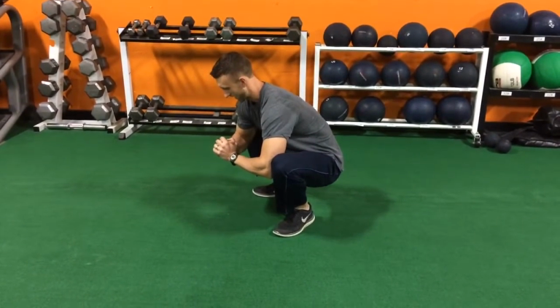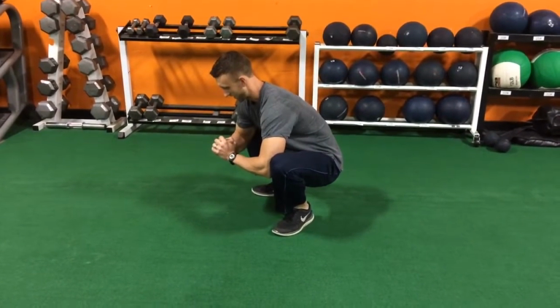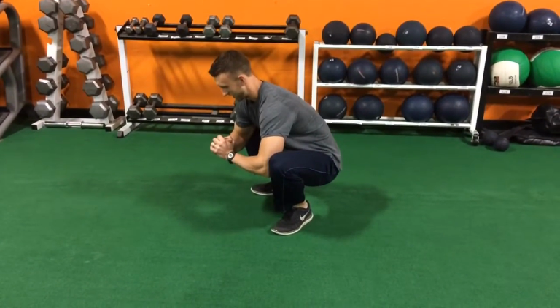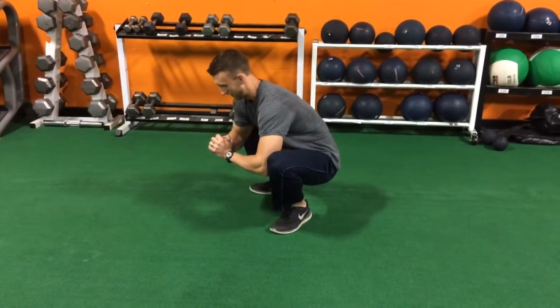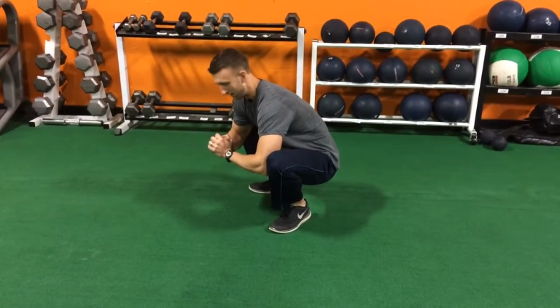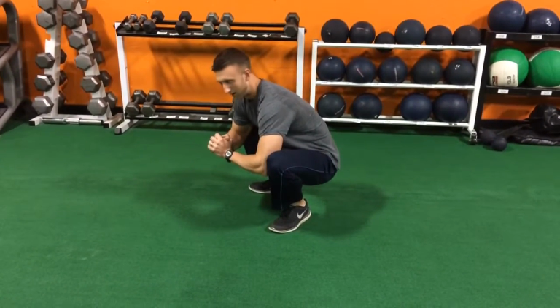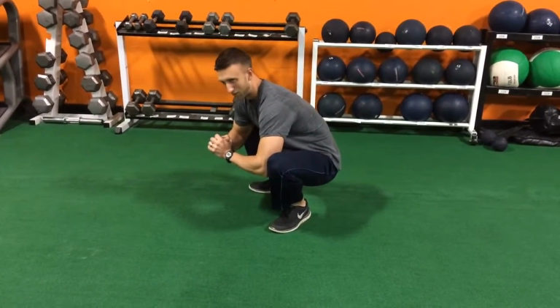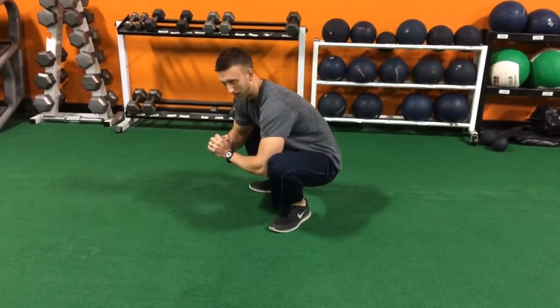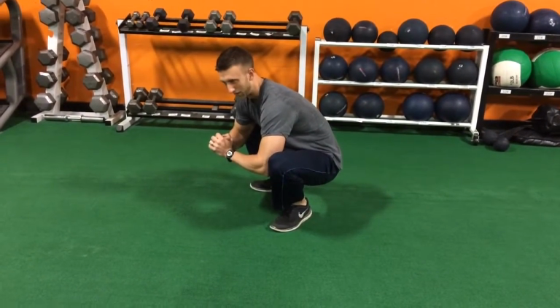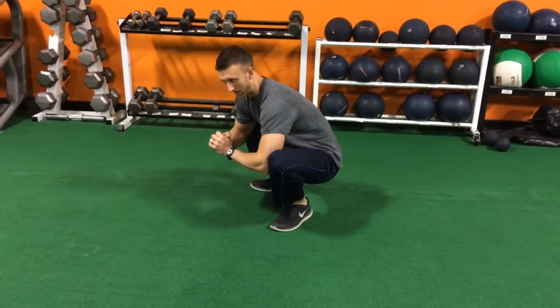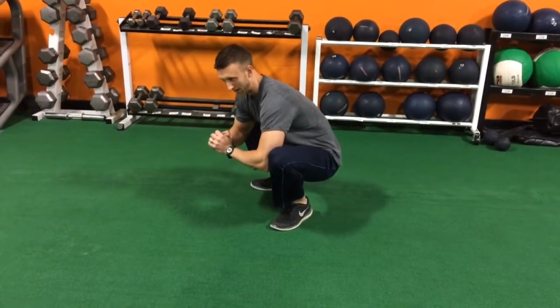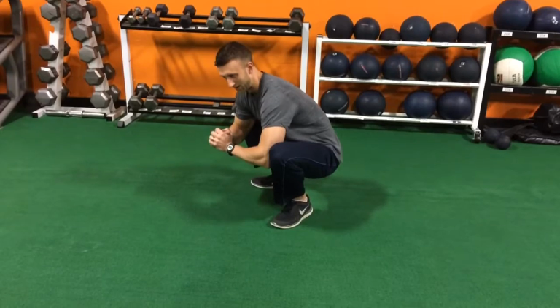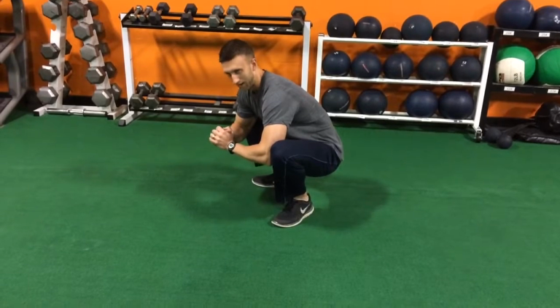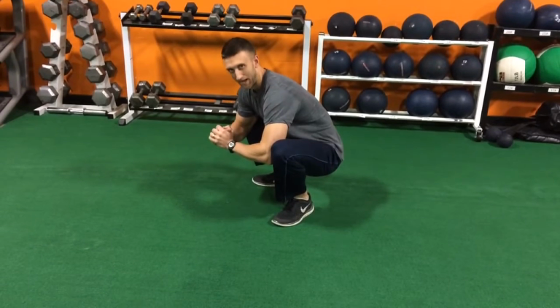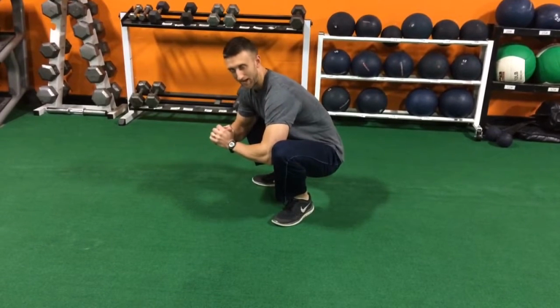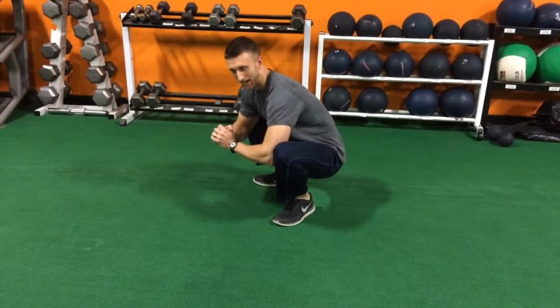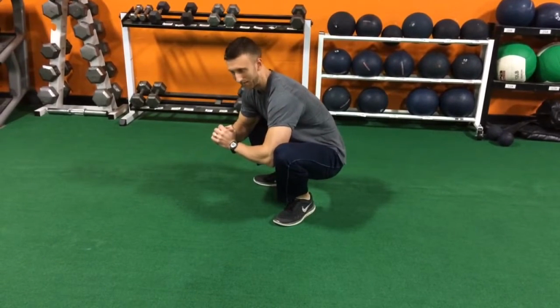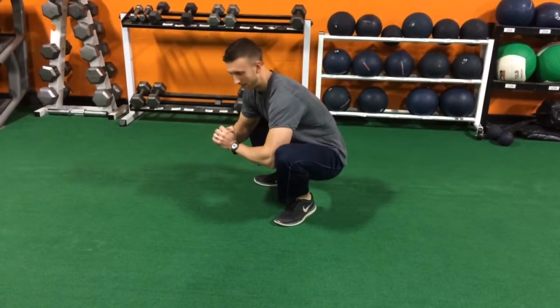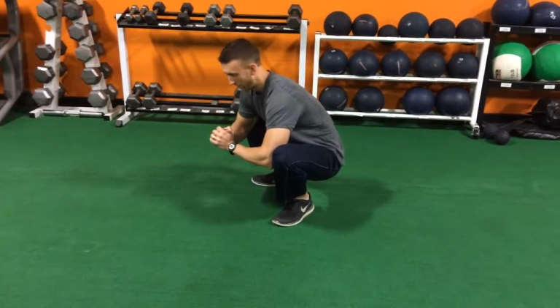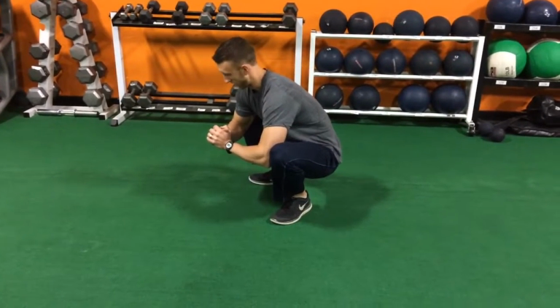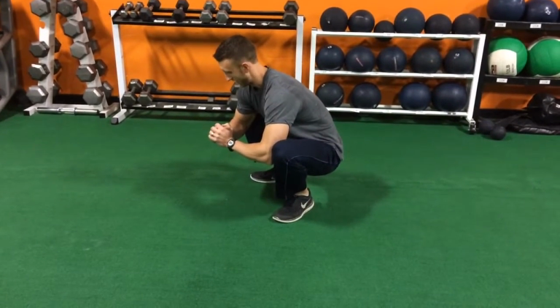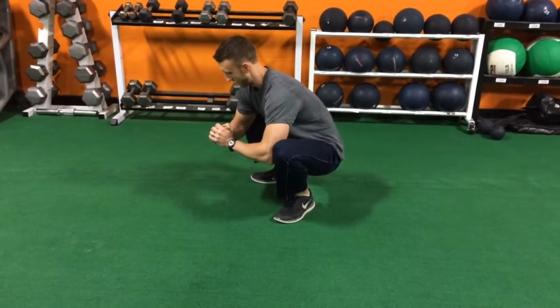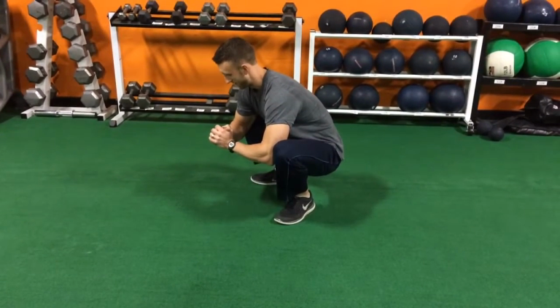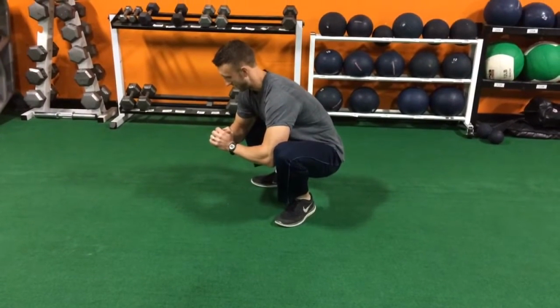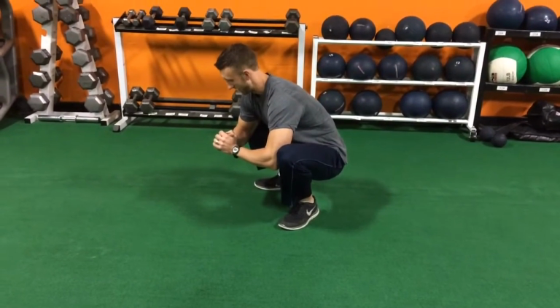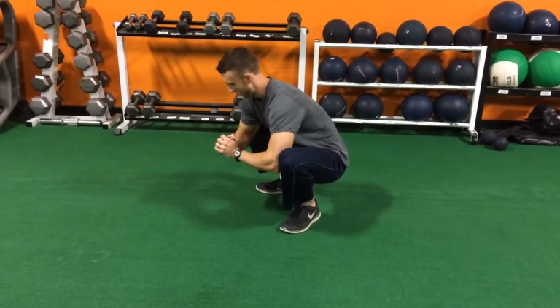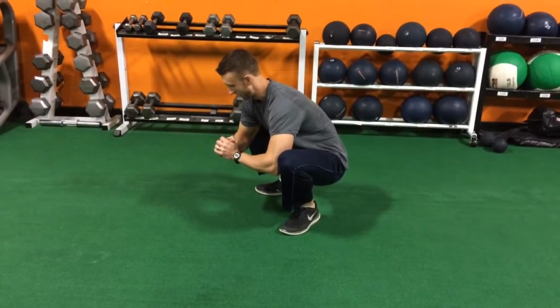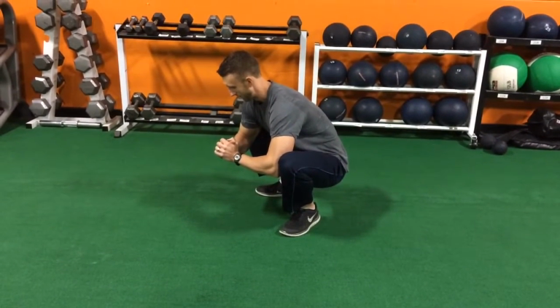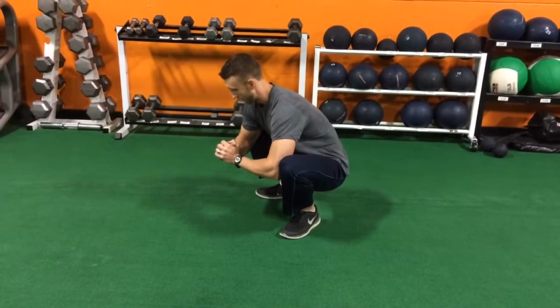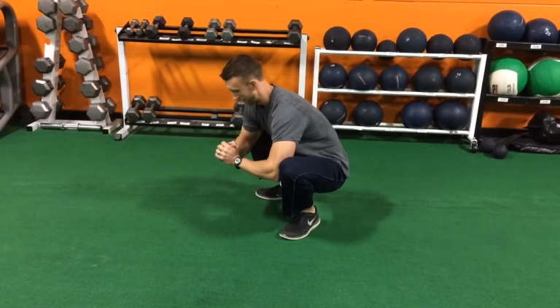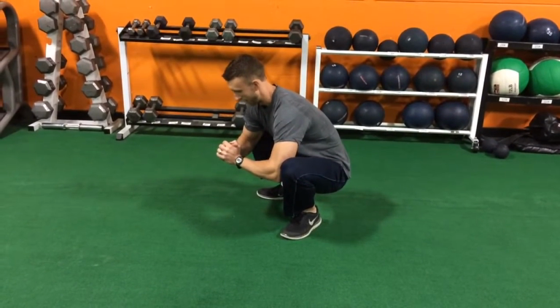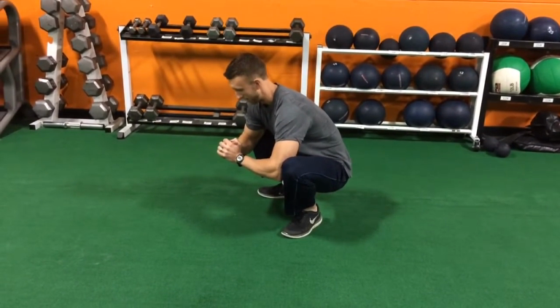Just sit there for 20-30 seconds, even a minute at a time, working on flexibility and opening up your hips.